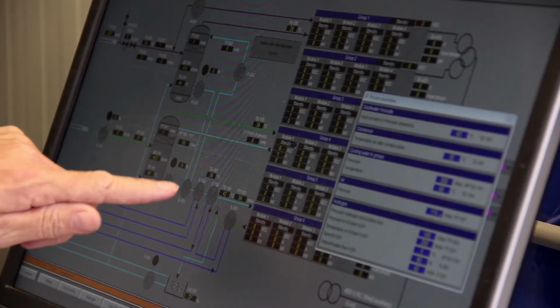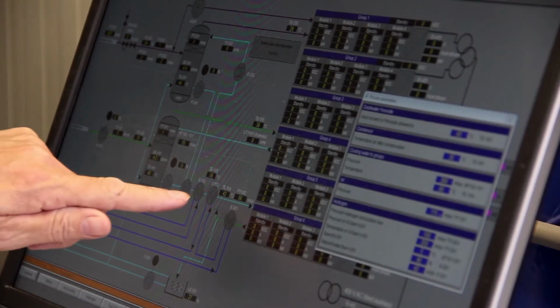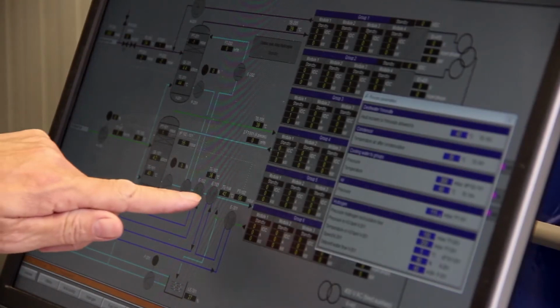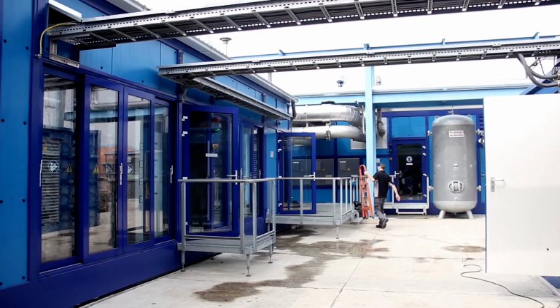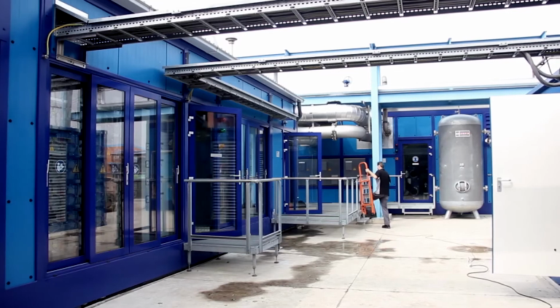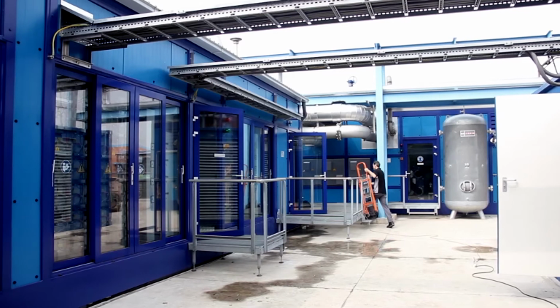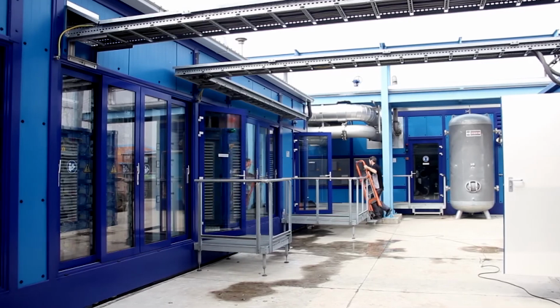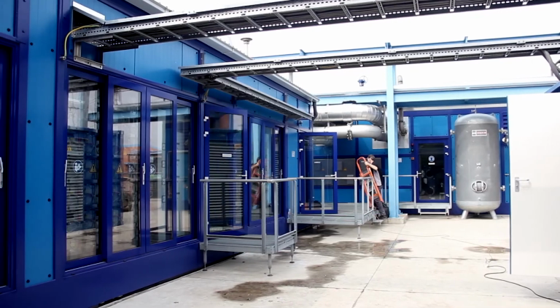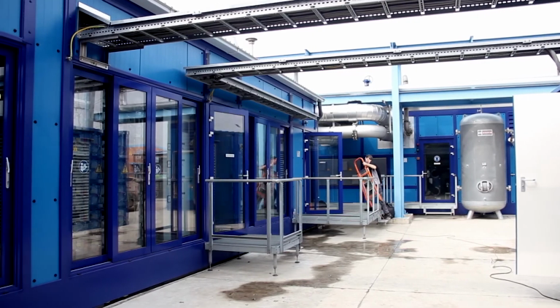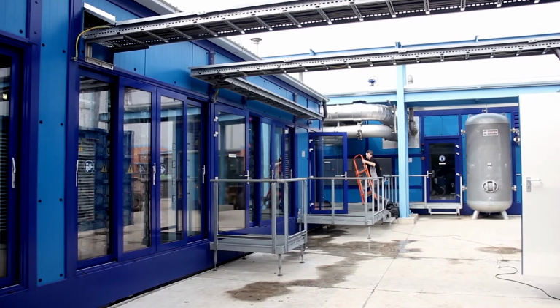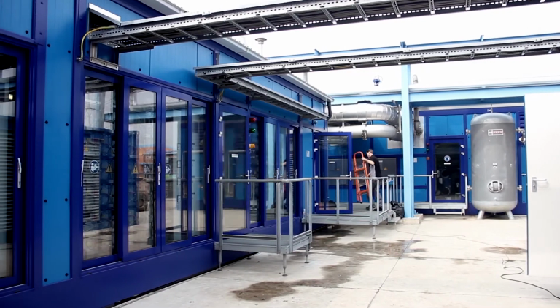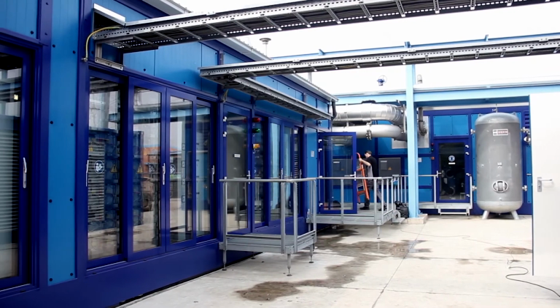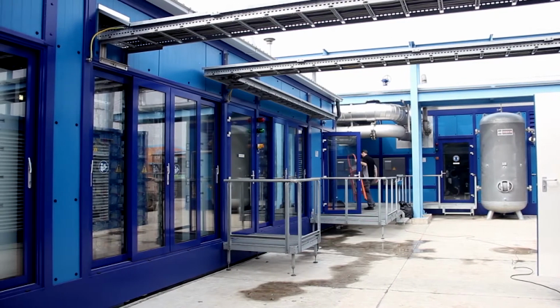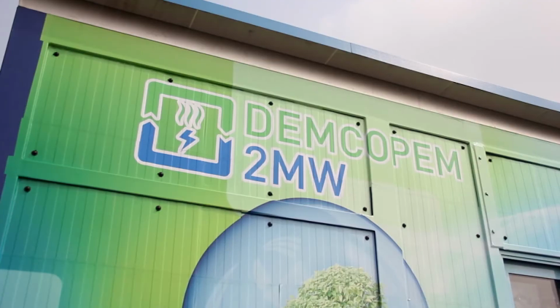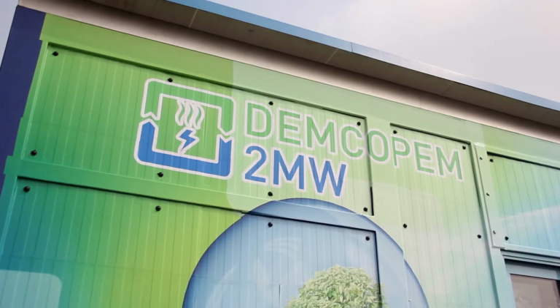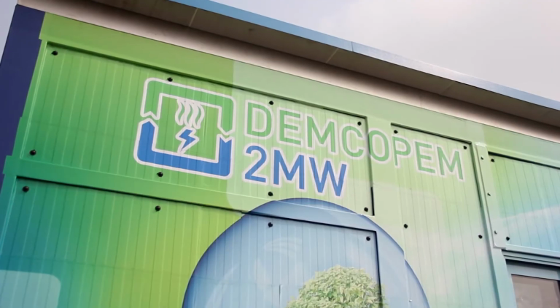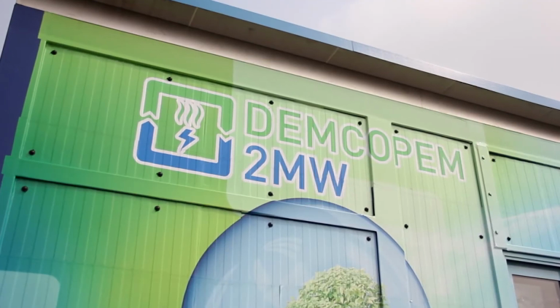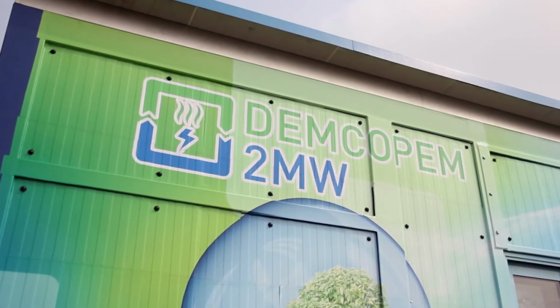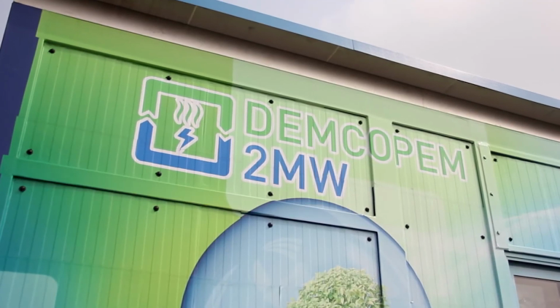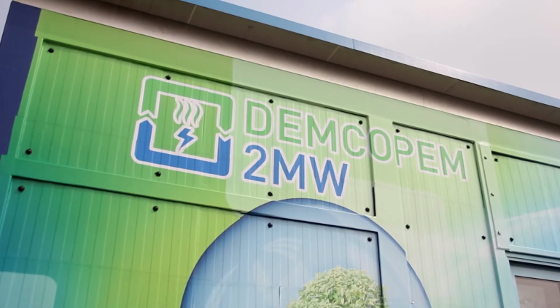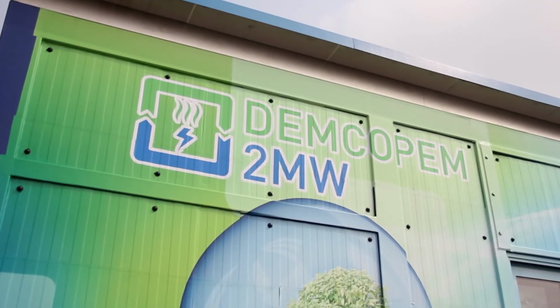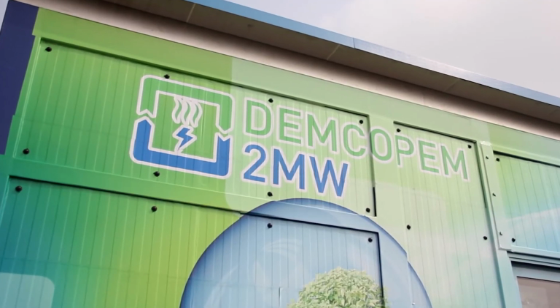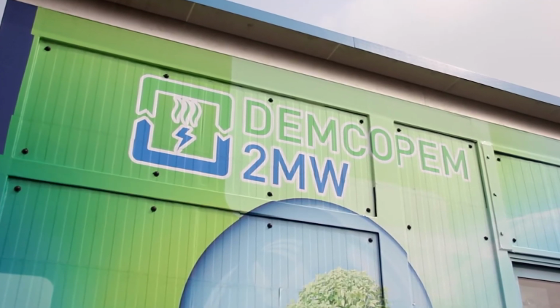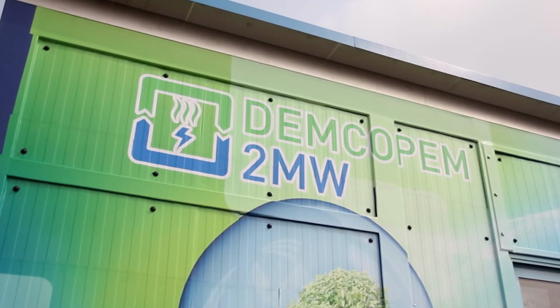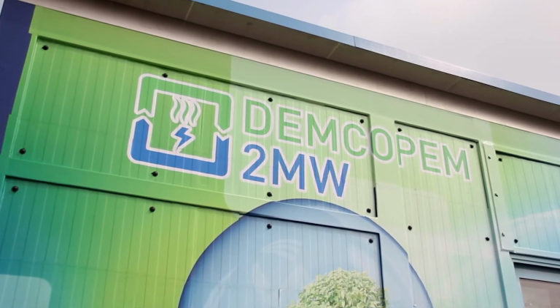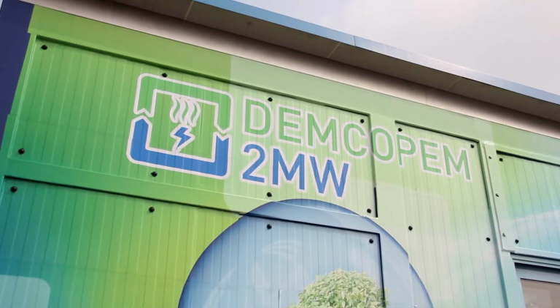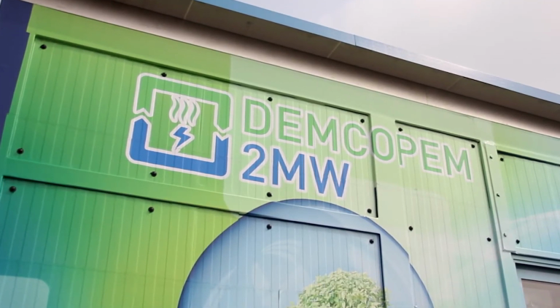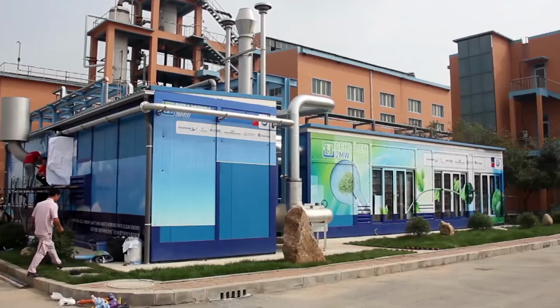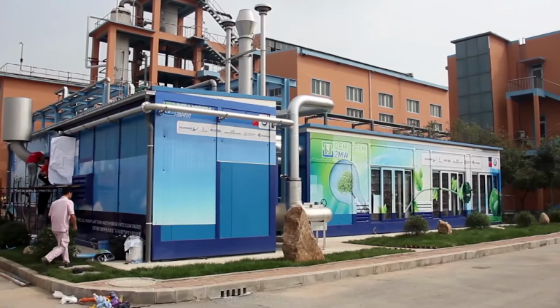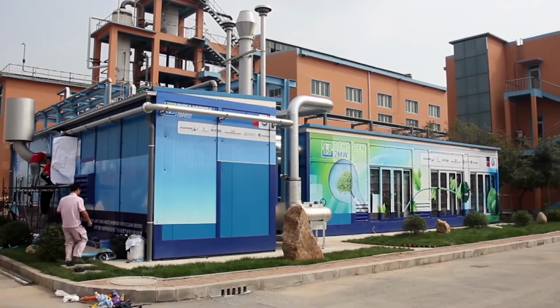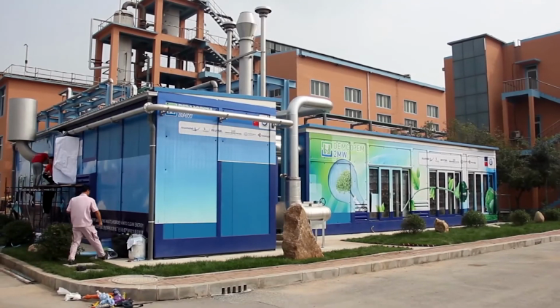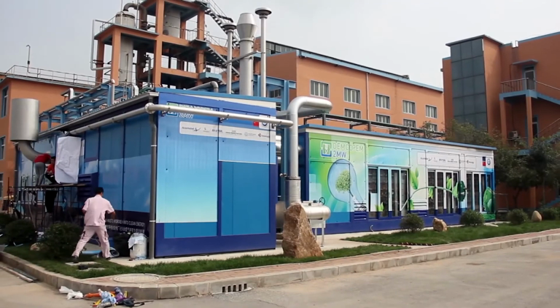Do you also want to save 20% on your energy costs? Don't hesitate. The next PEM power plant can be yours.